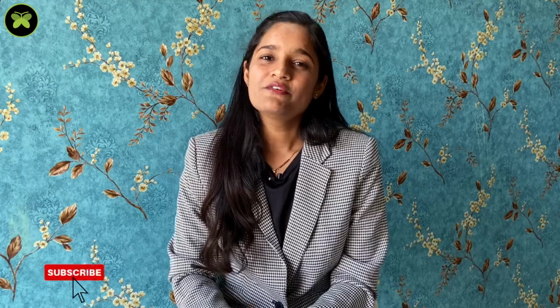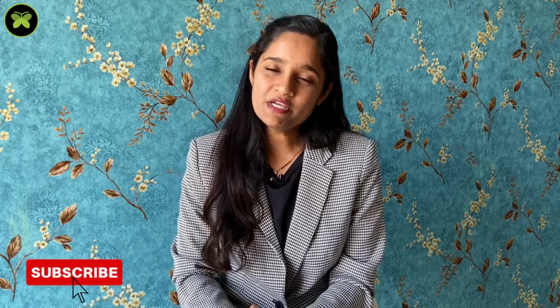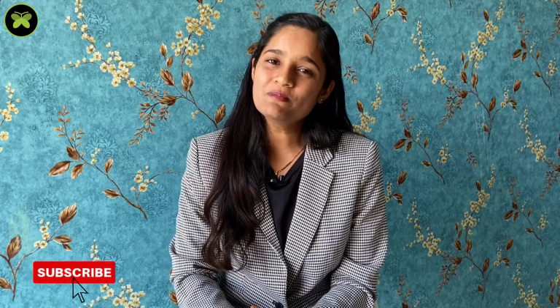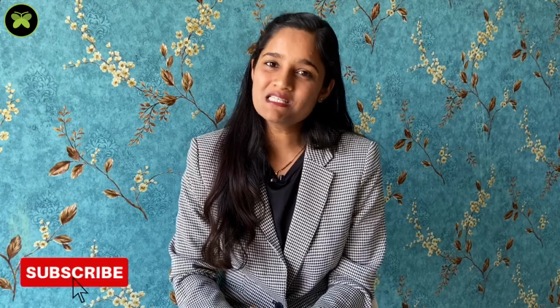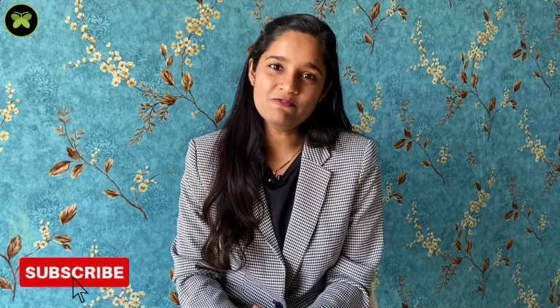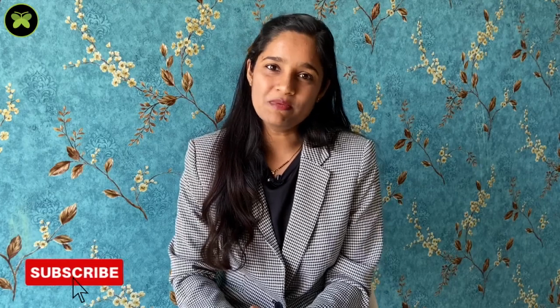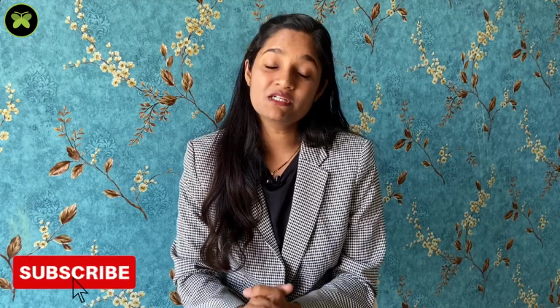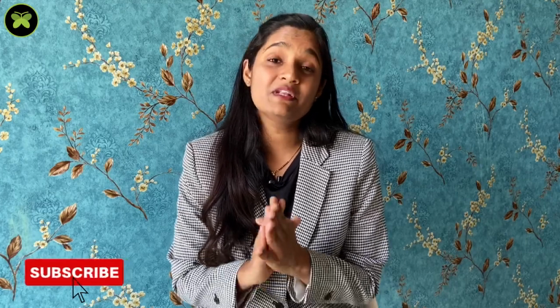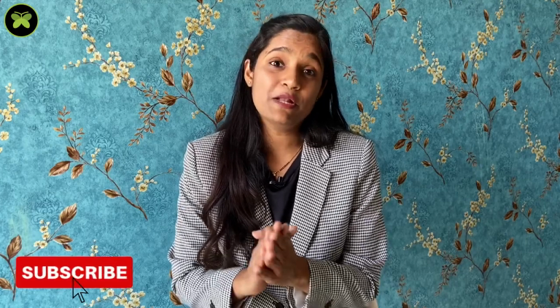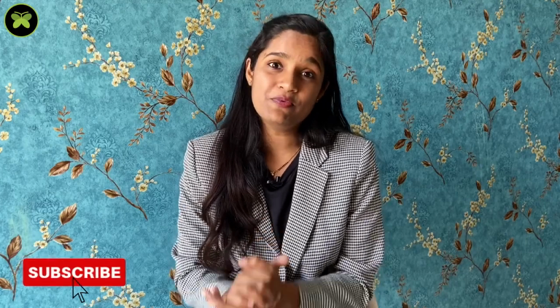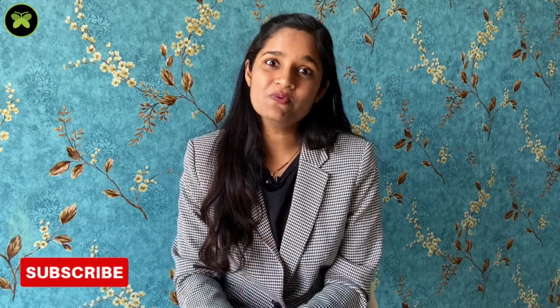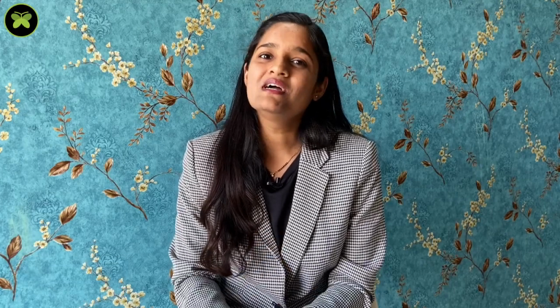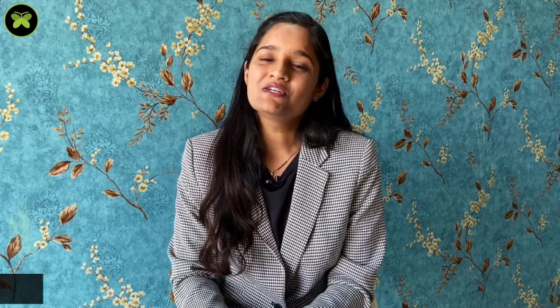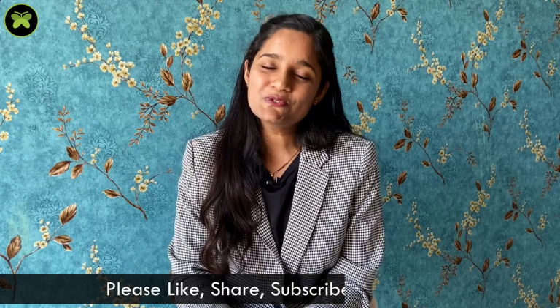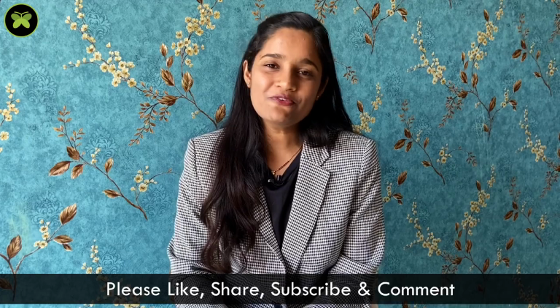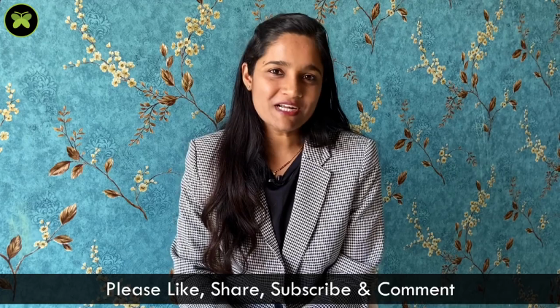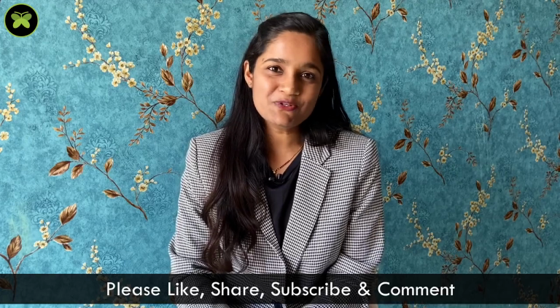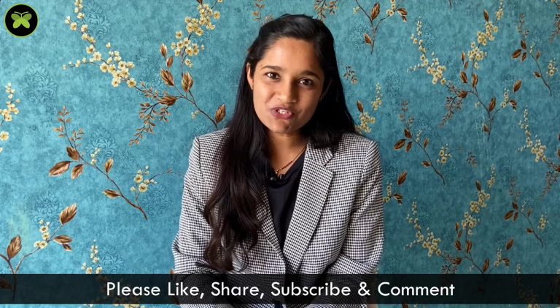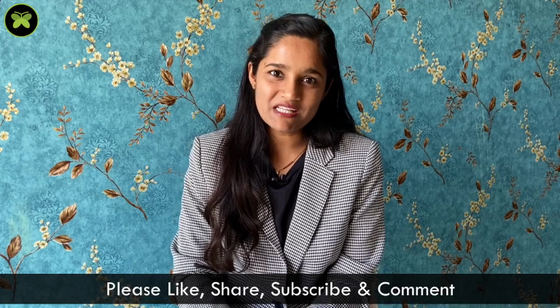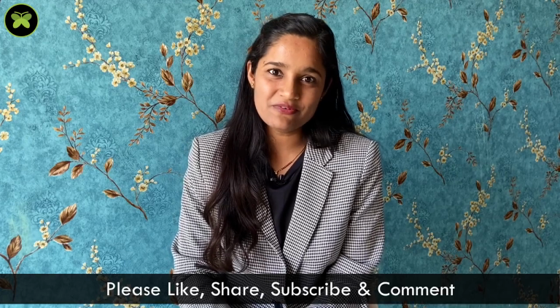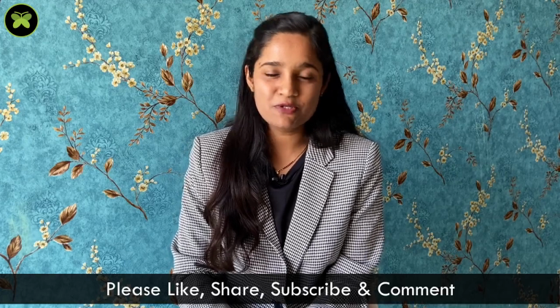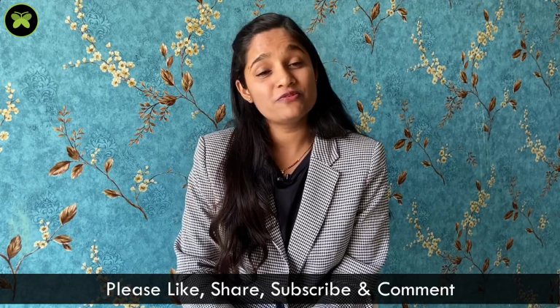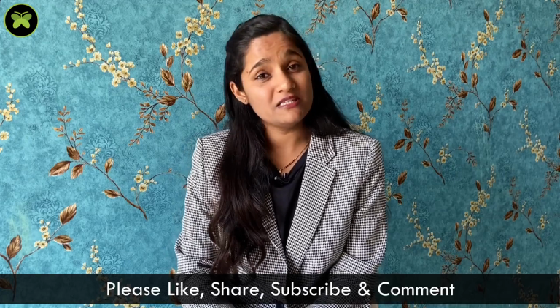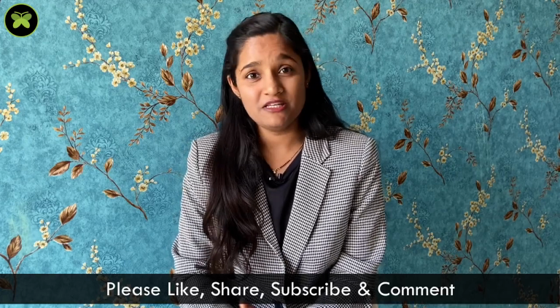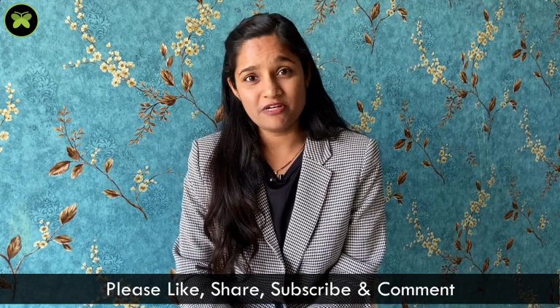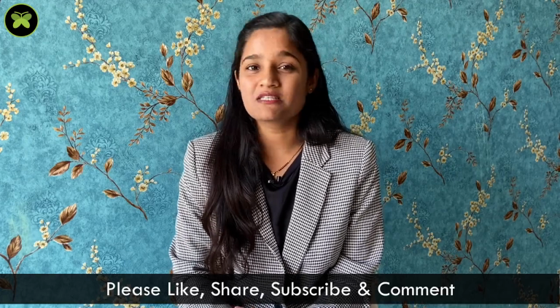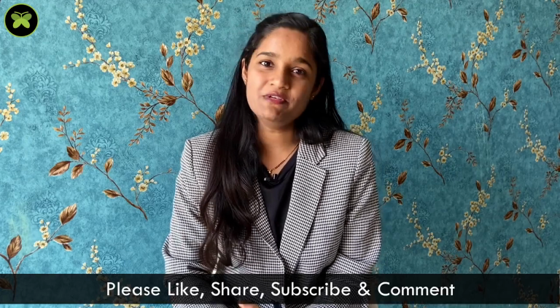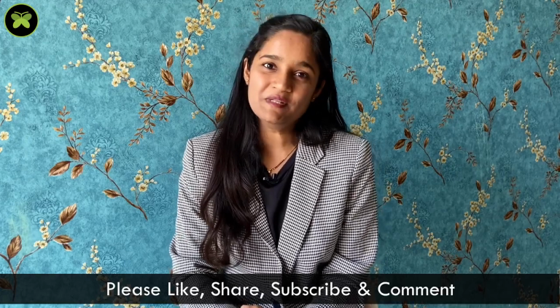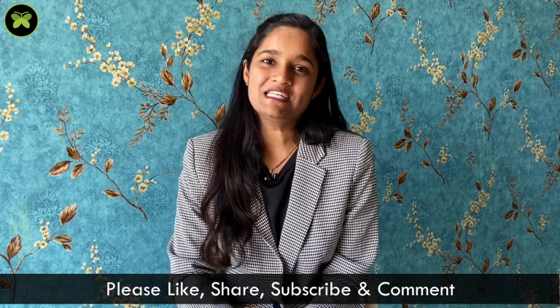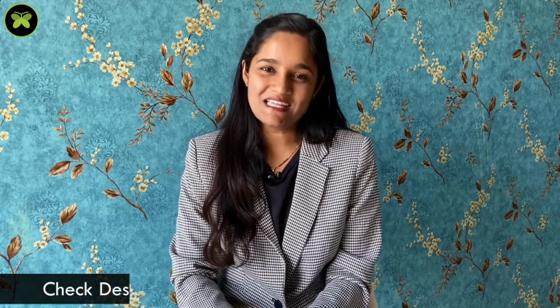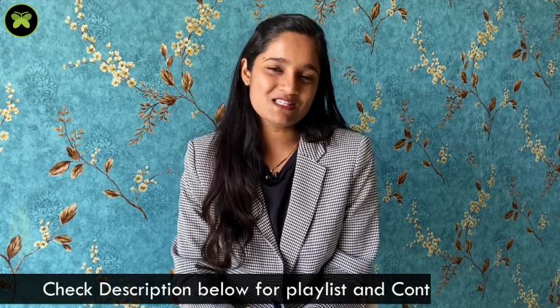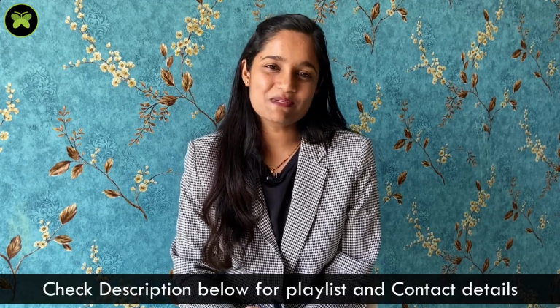We hope this information will help you. Do not forget to share the video with the needy ones. We will meet in the next episode.